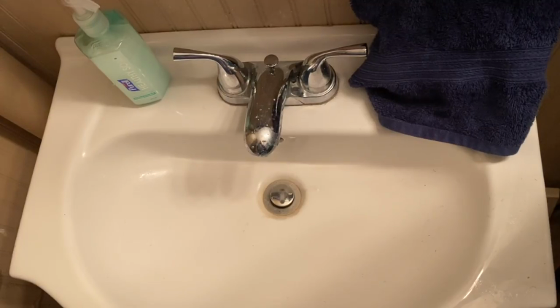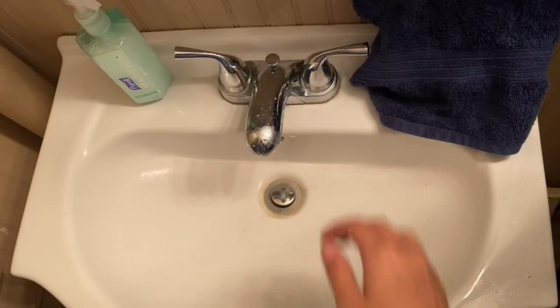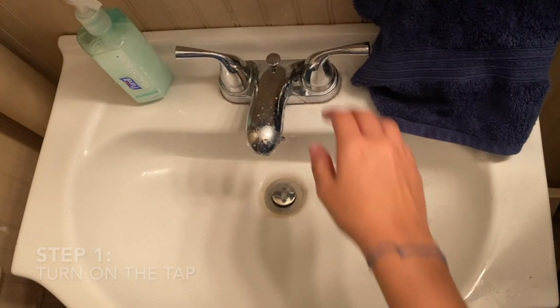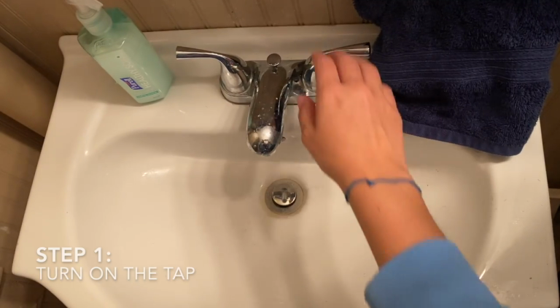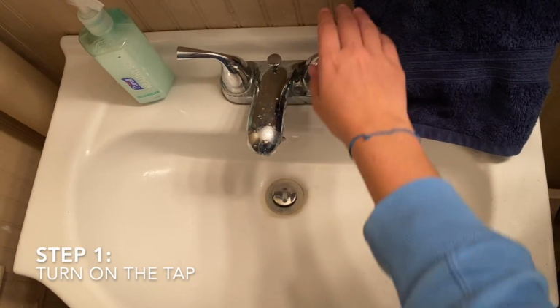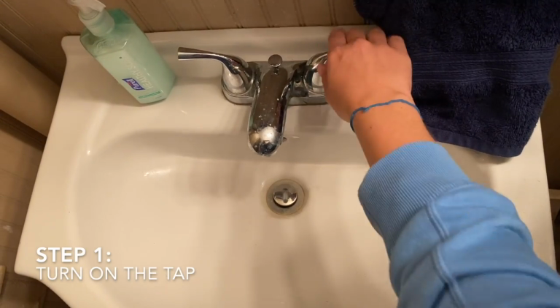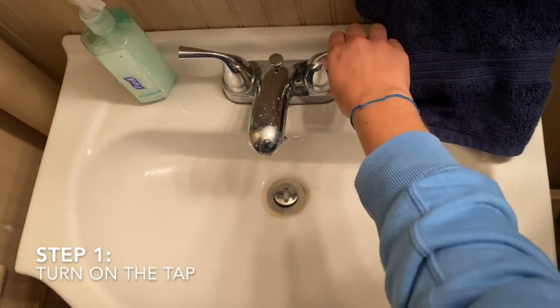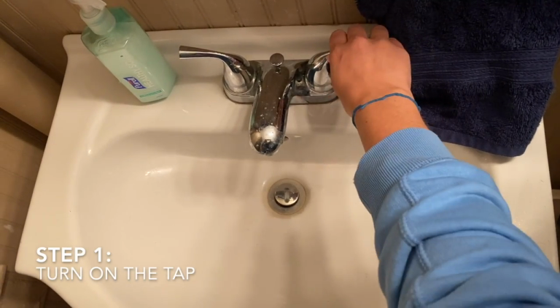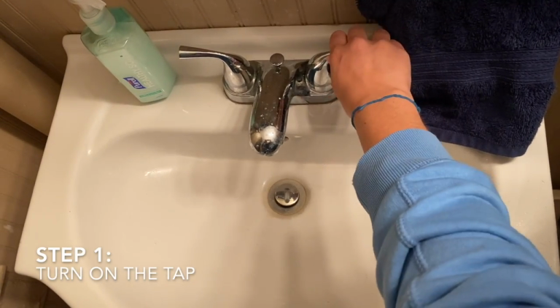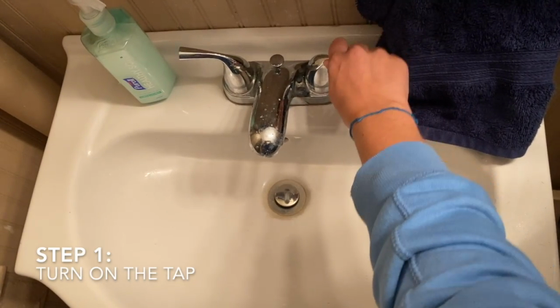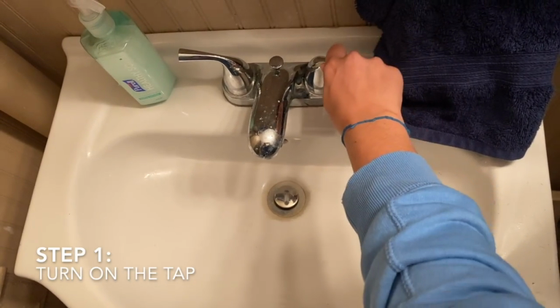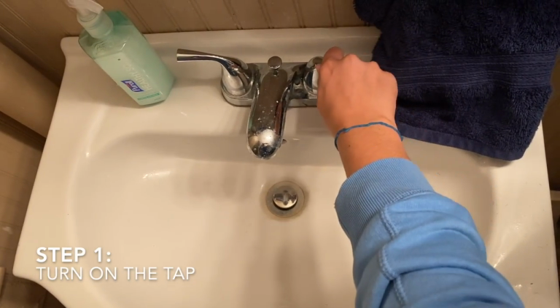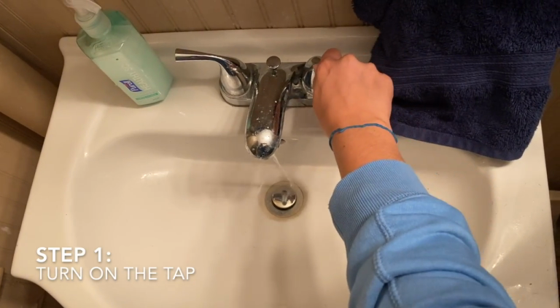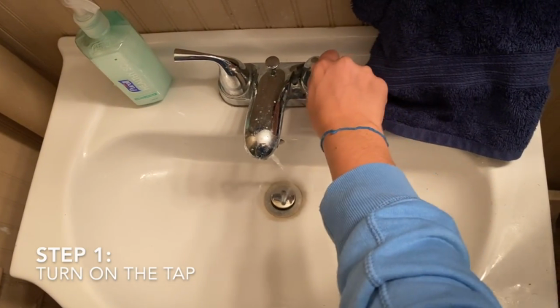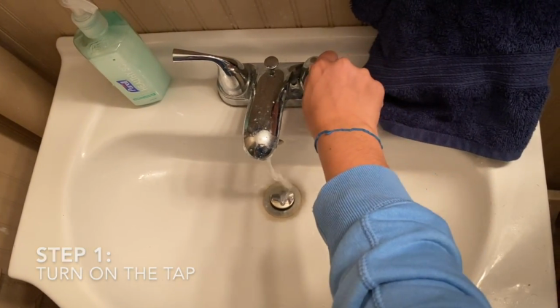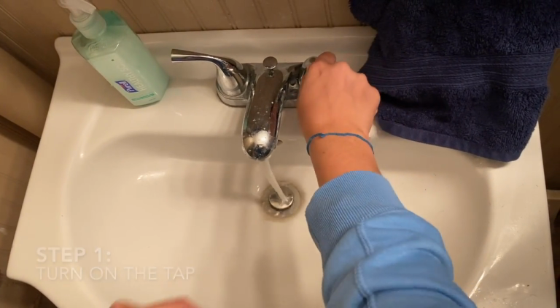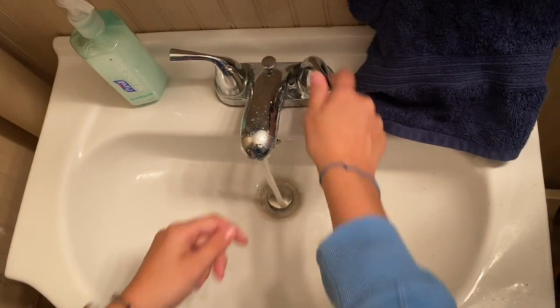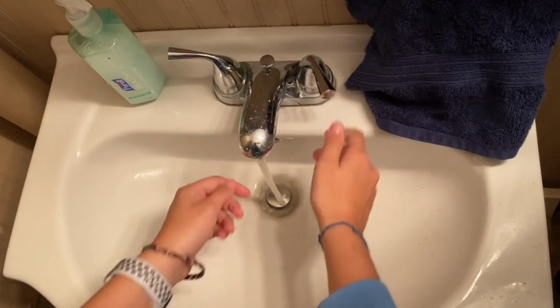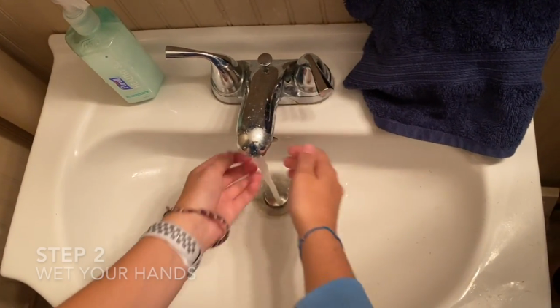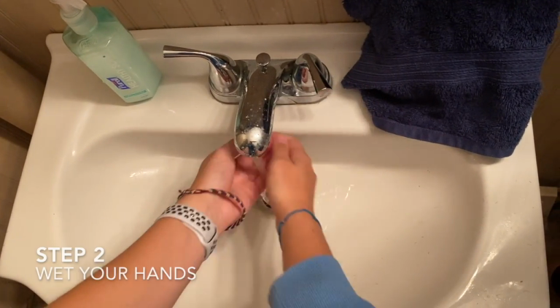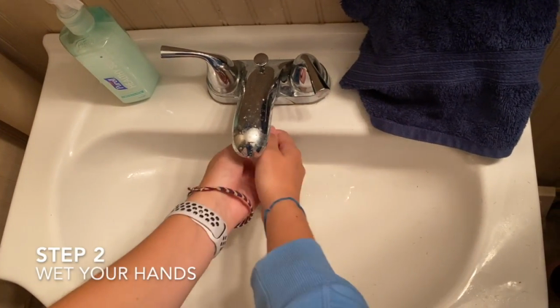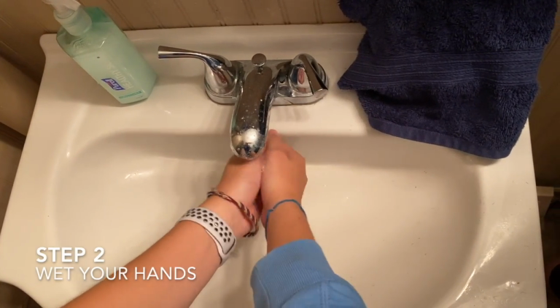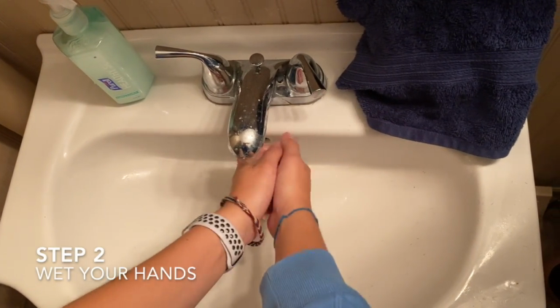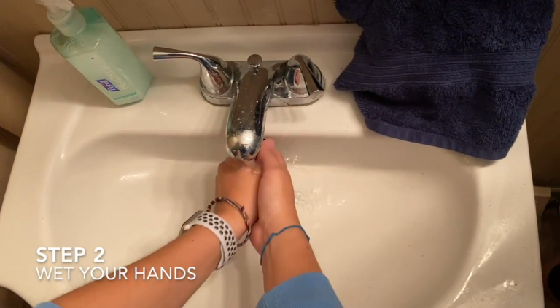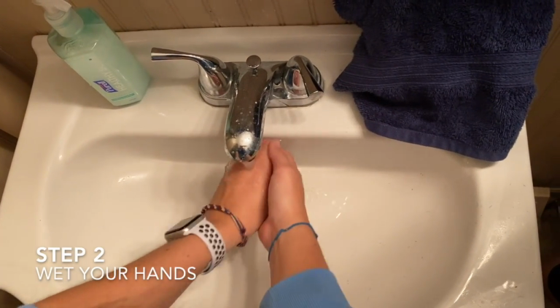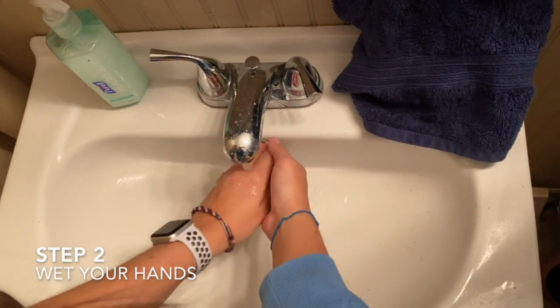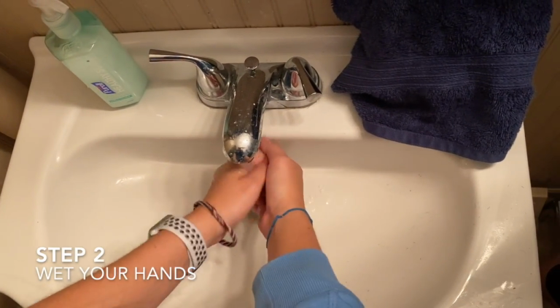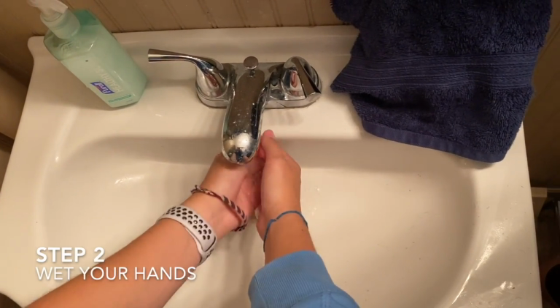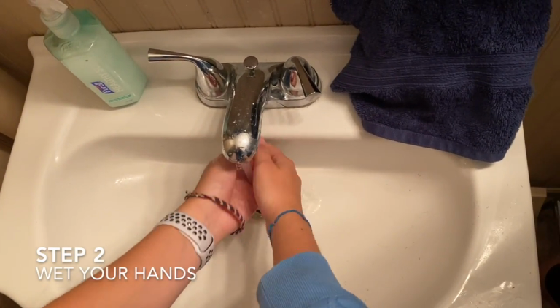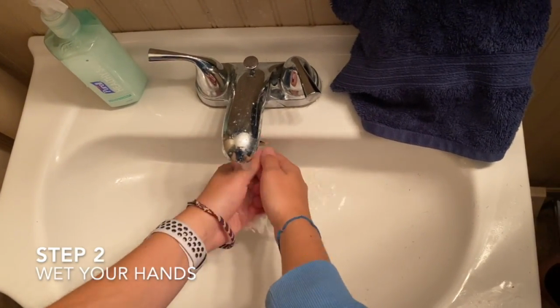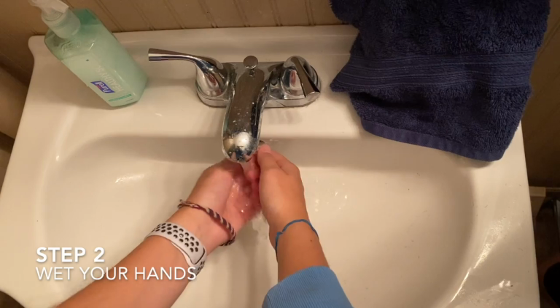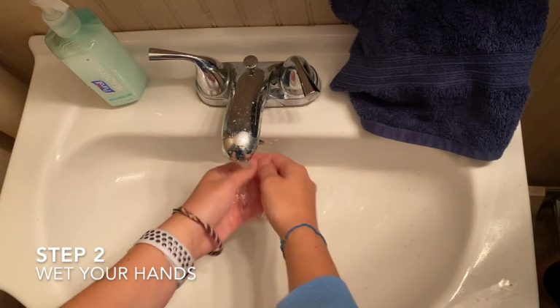Step 1: Turn on the tap. Step 2: Wet your hands.